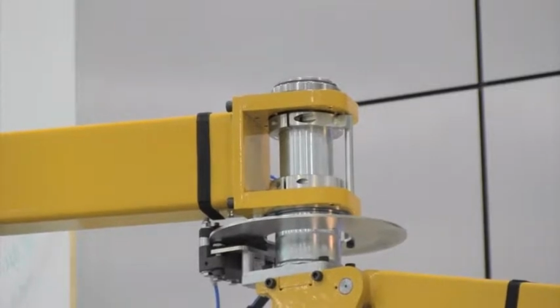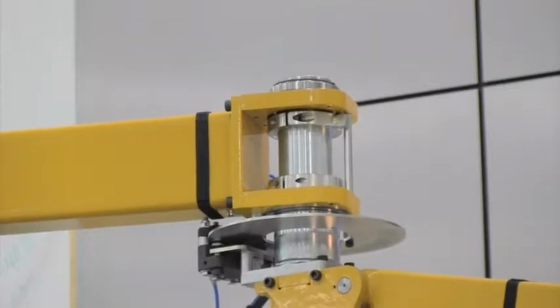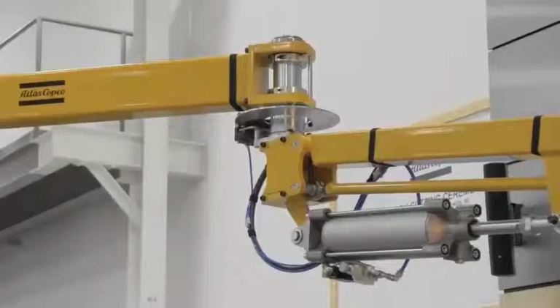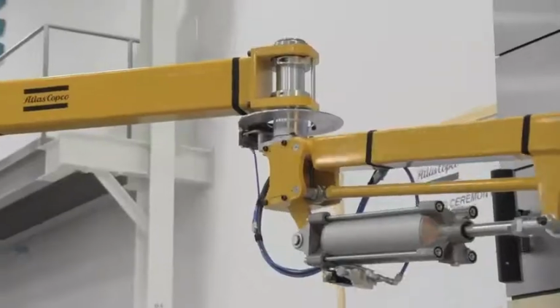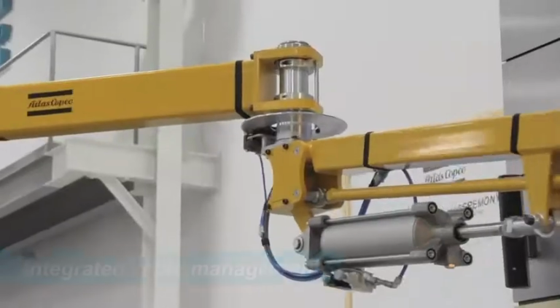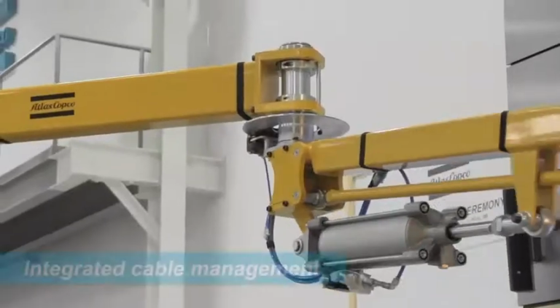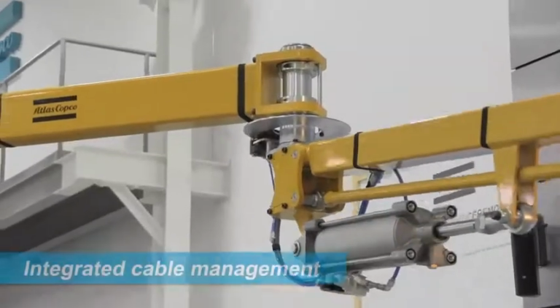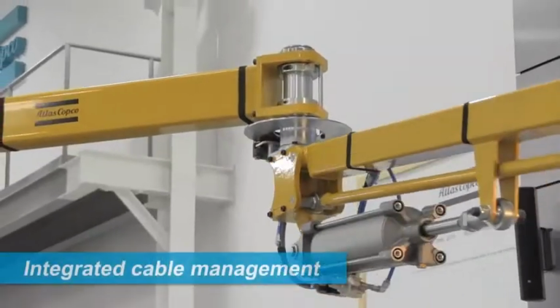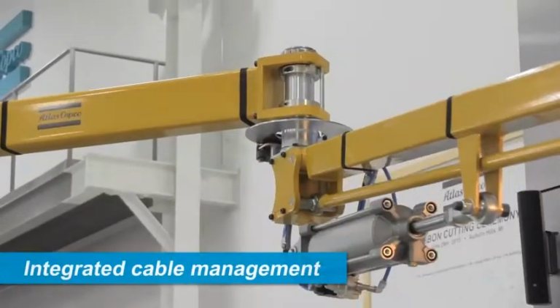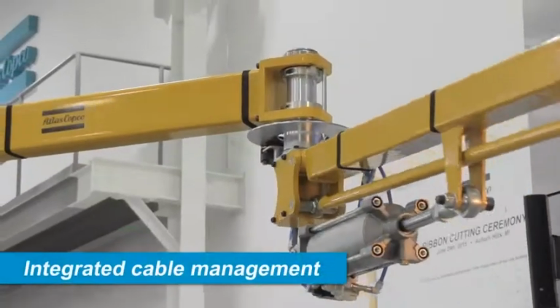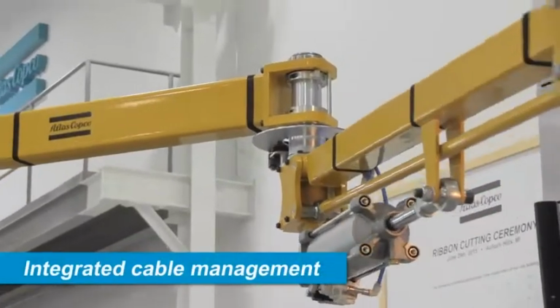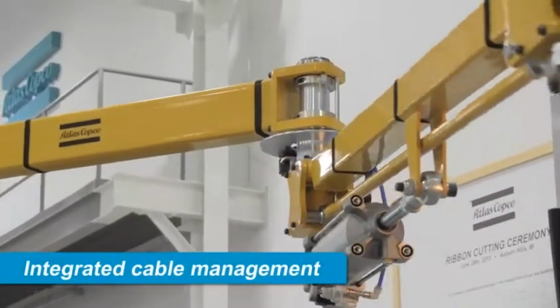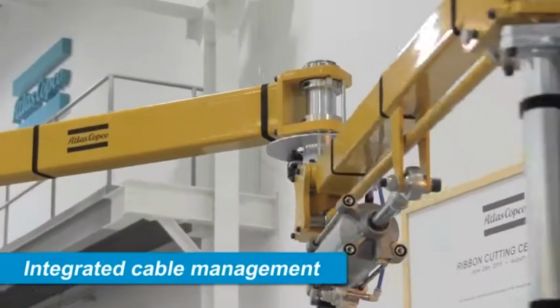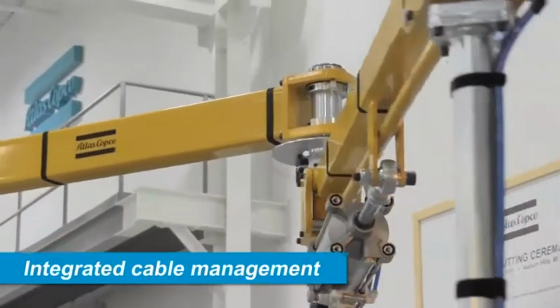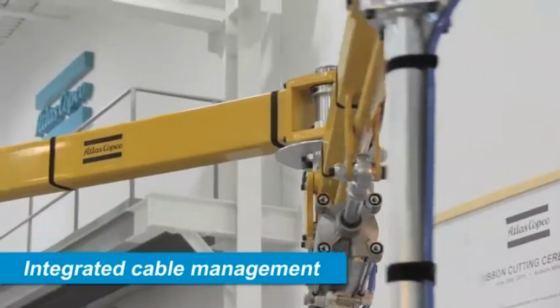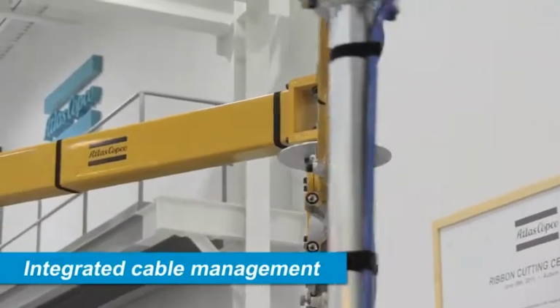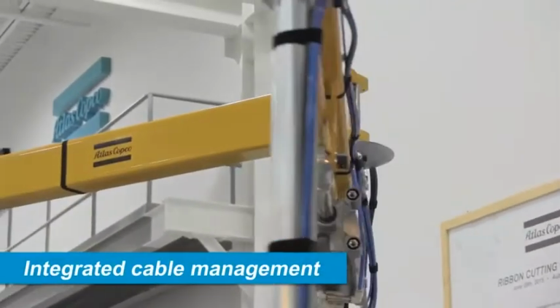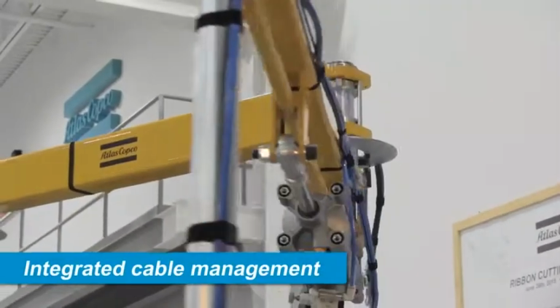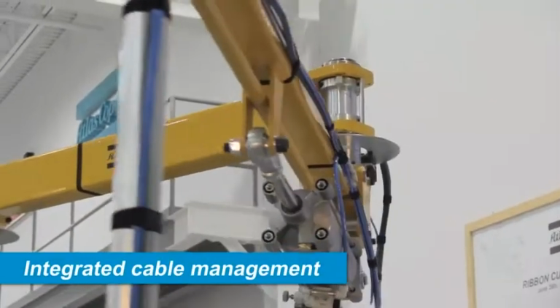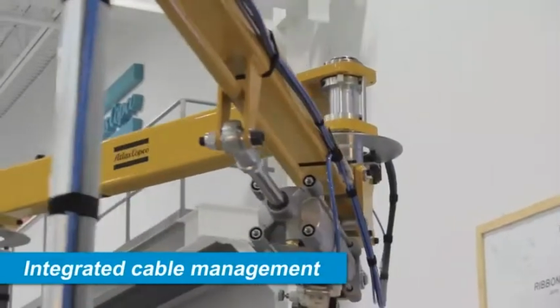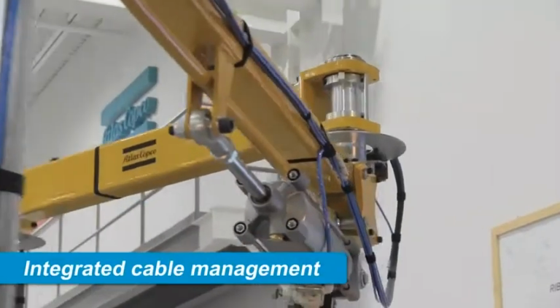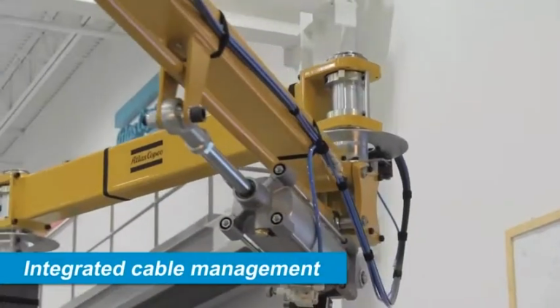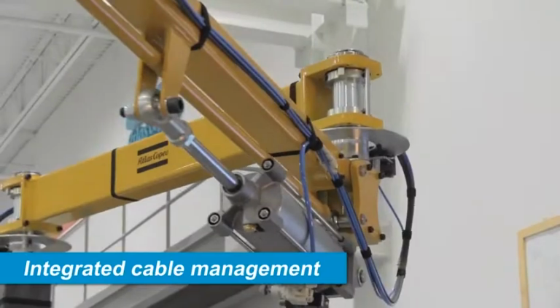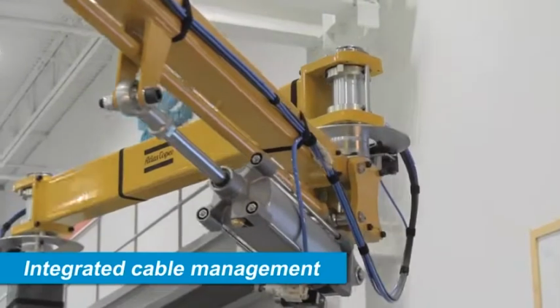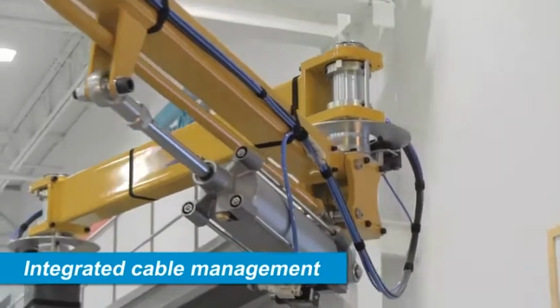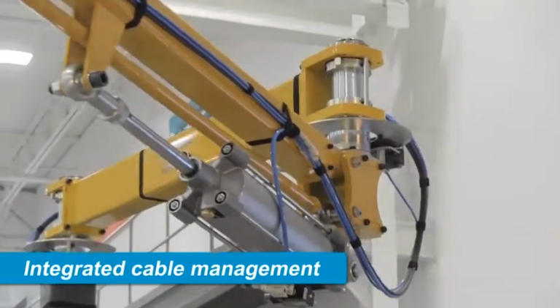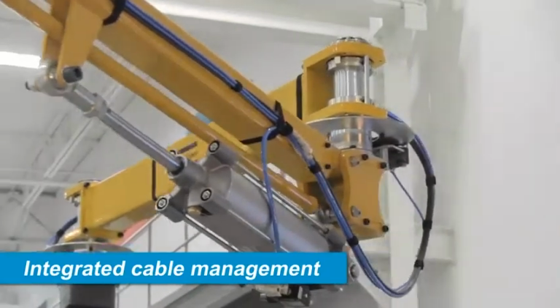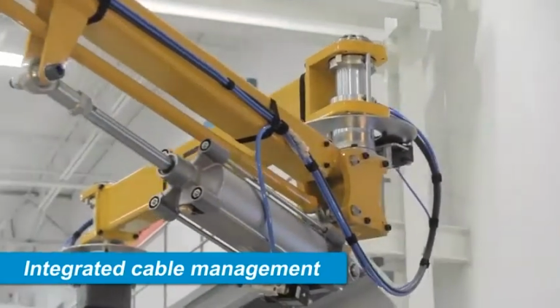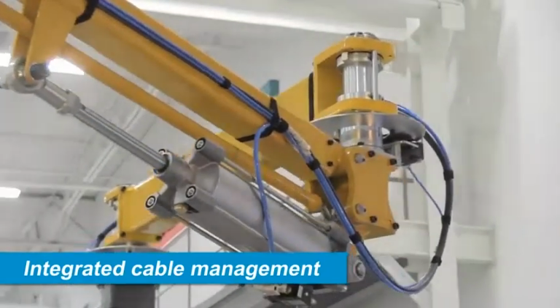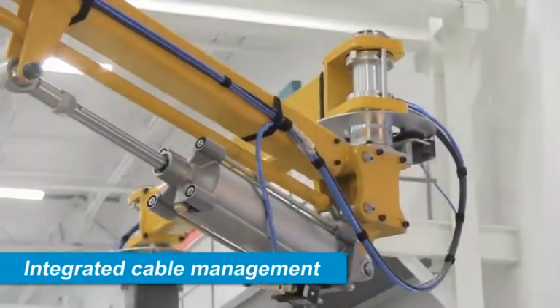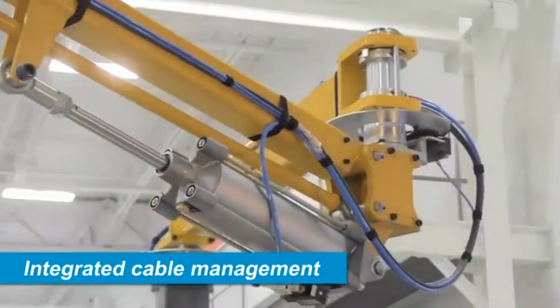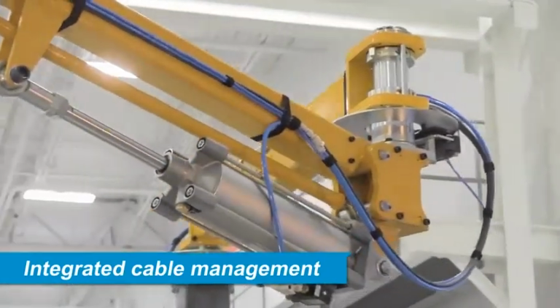Integrated cable management ensures that all cabling stays organized and does not interfere with the arm's movement.